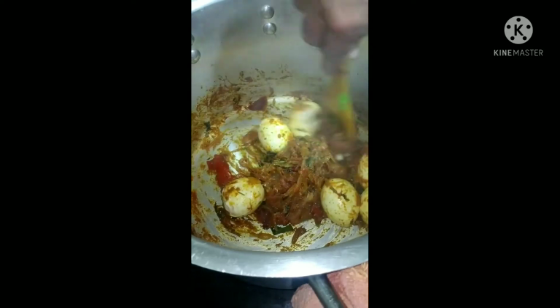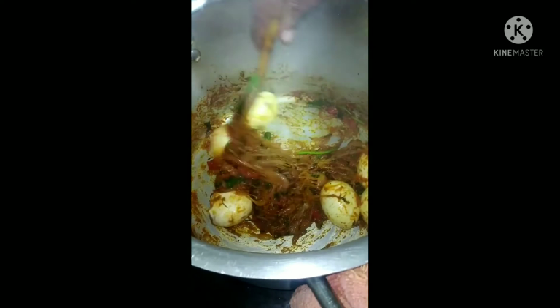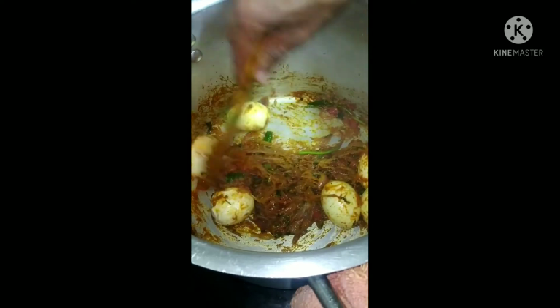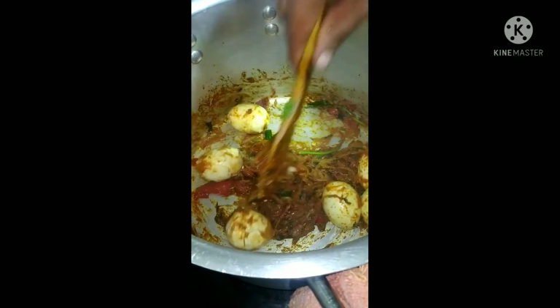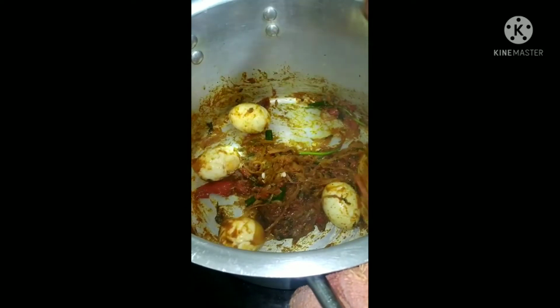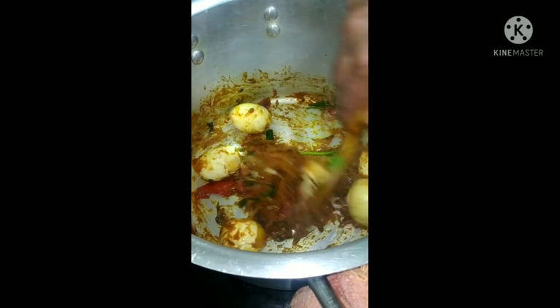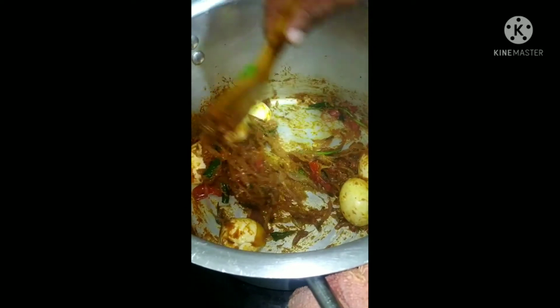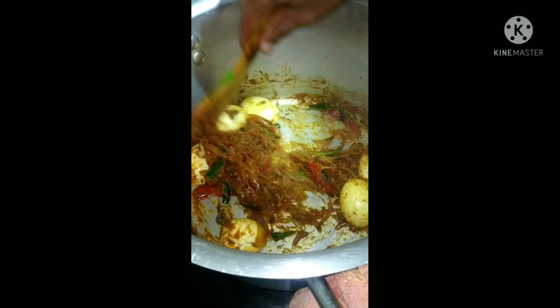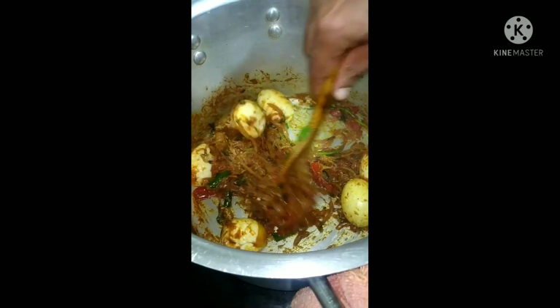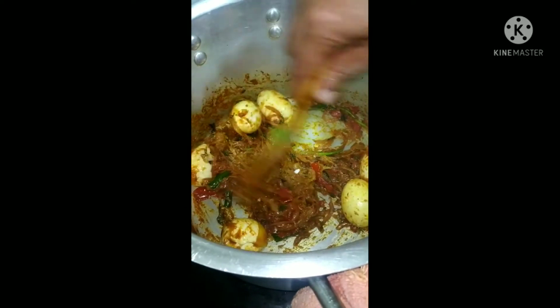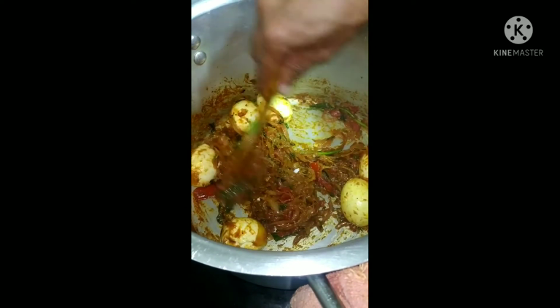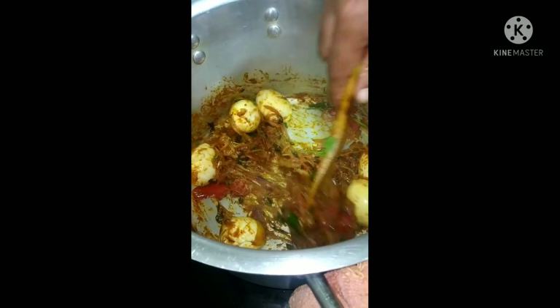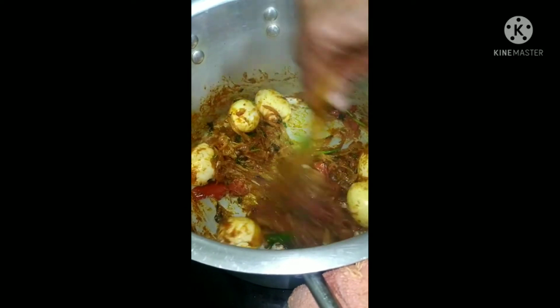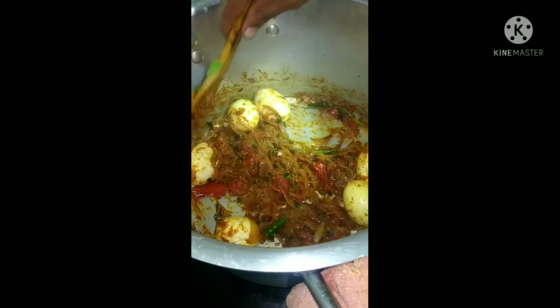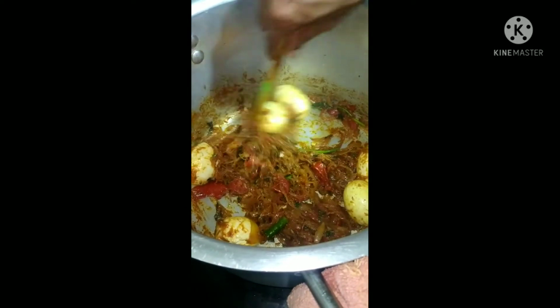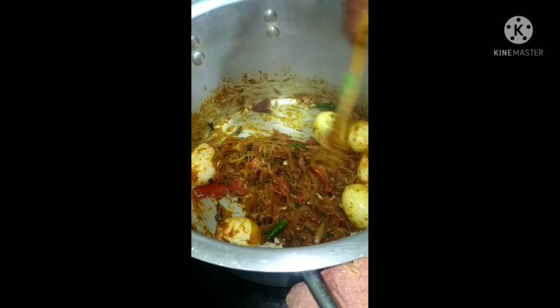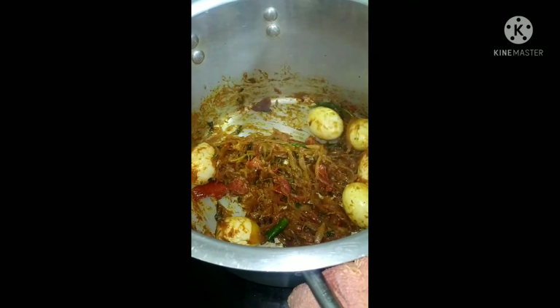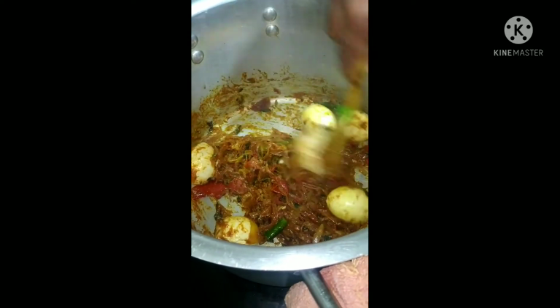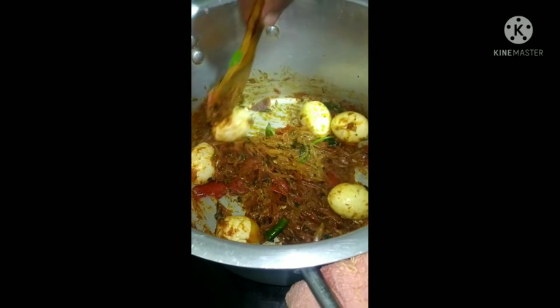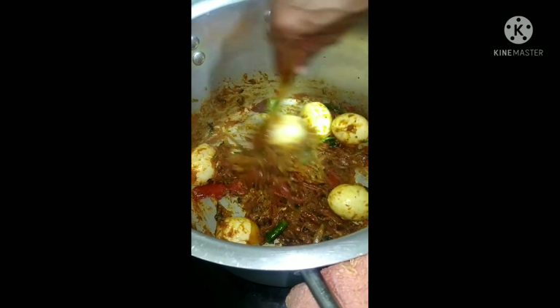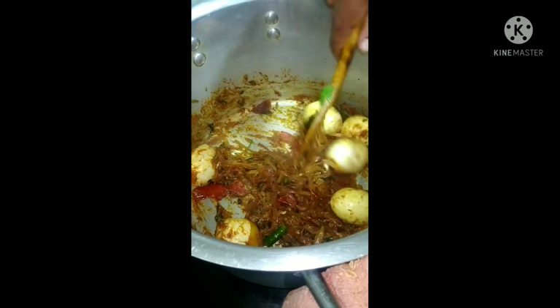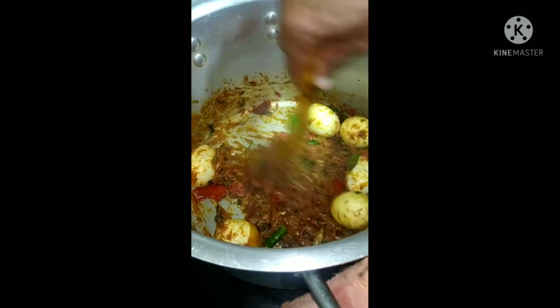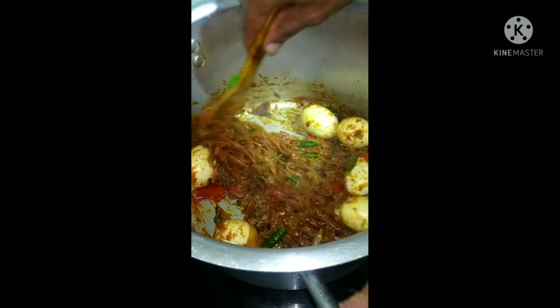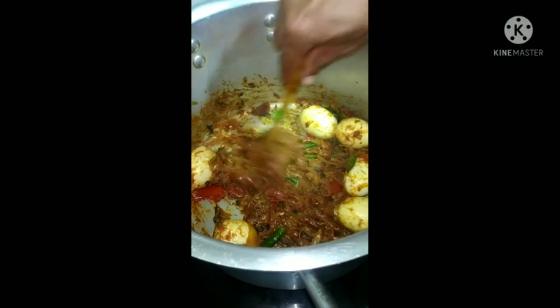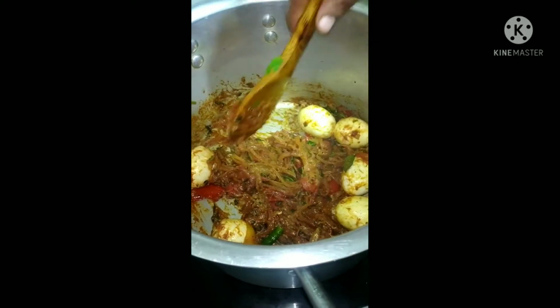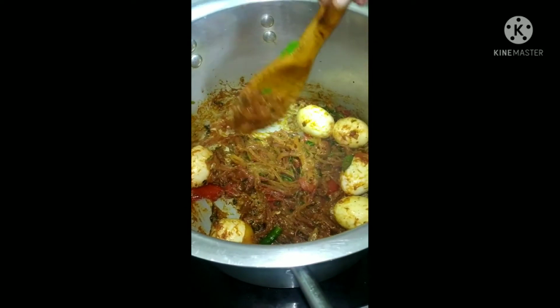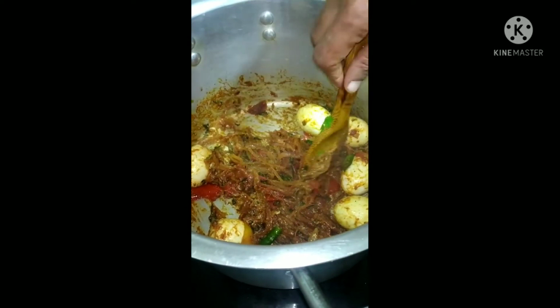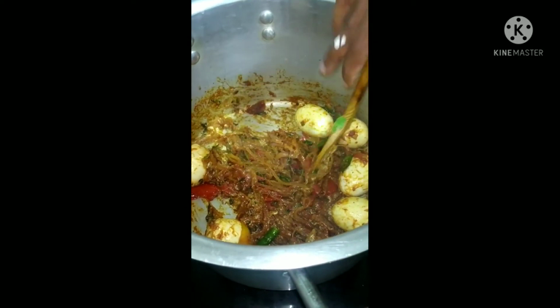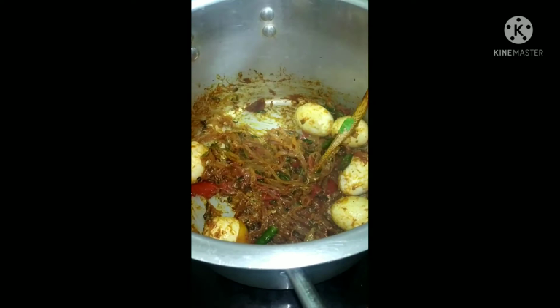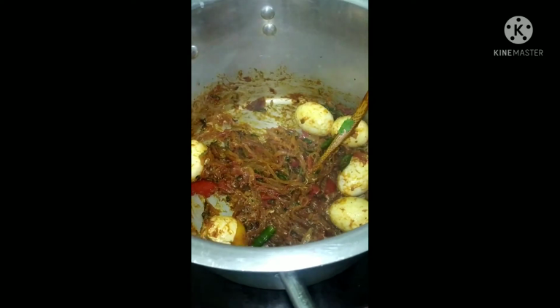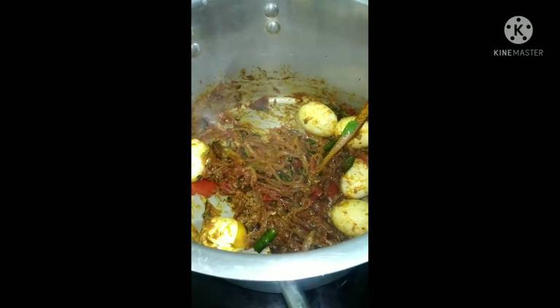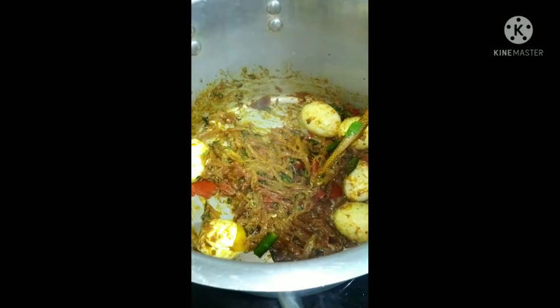Now mix the boiled eggs with the preparation — onions, tomatoes, chilli mix — which we have been frying for some time.